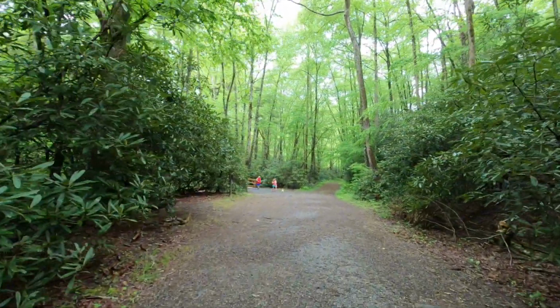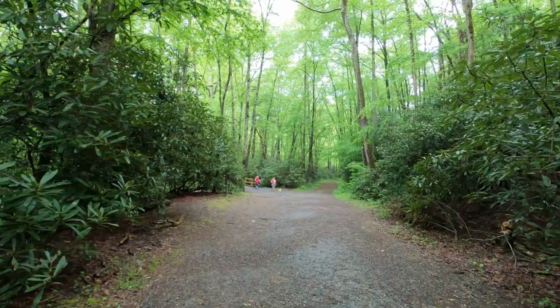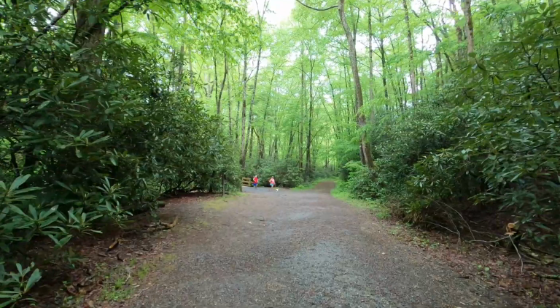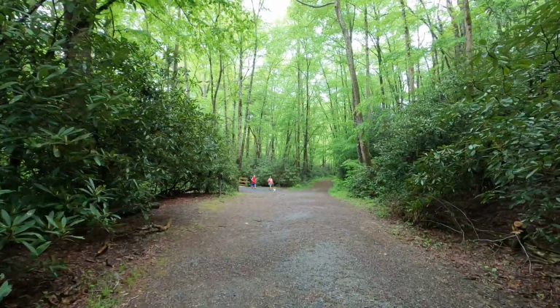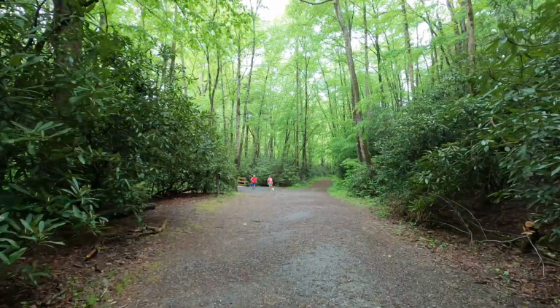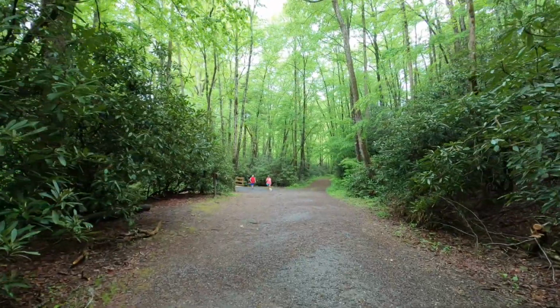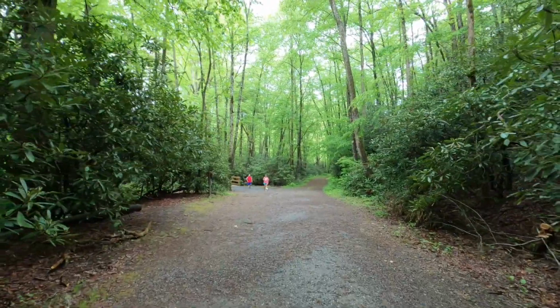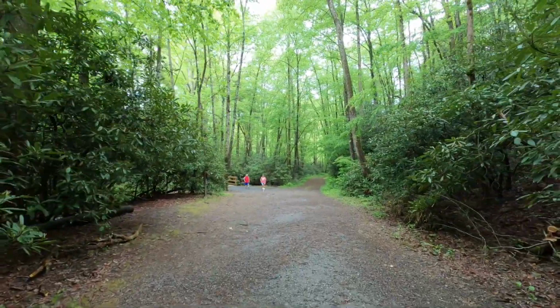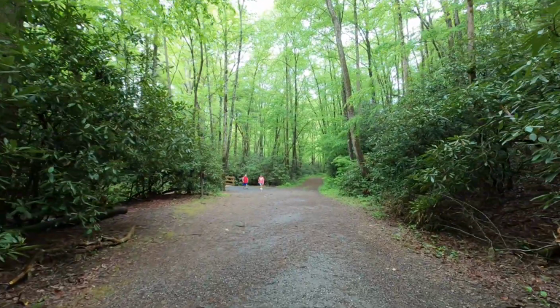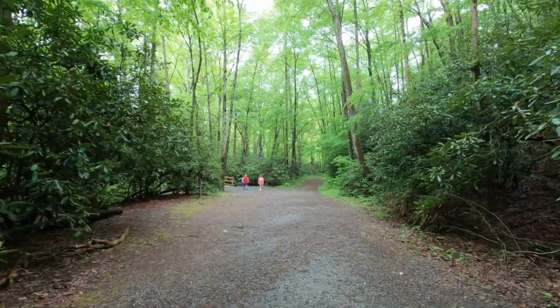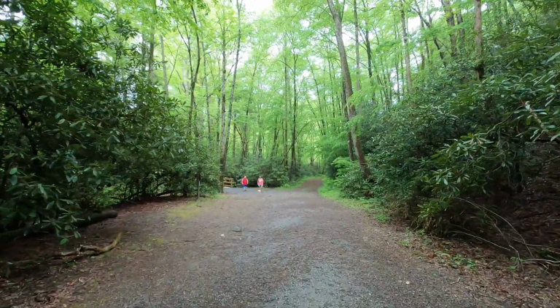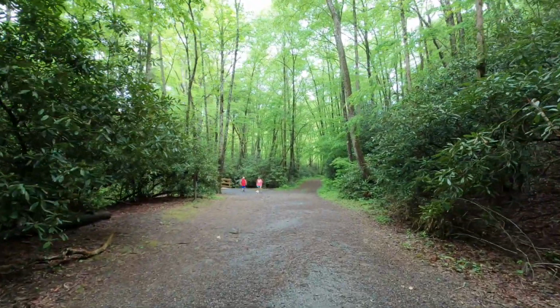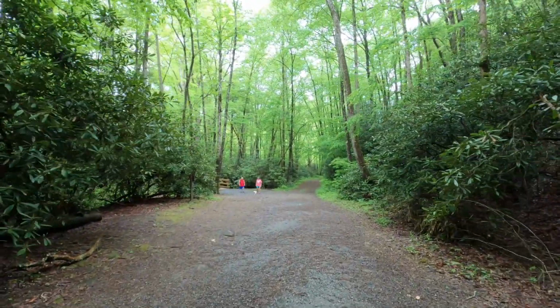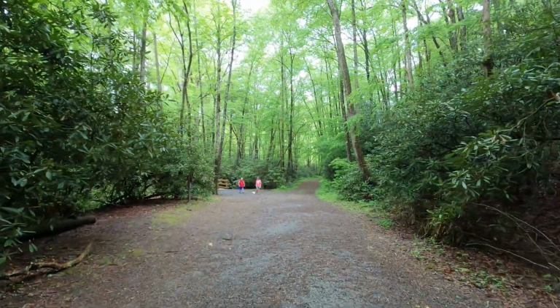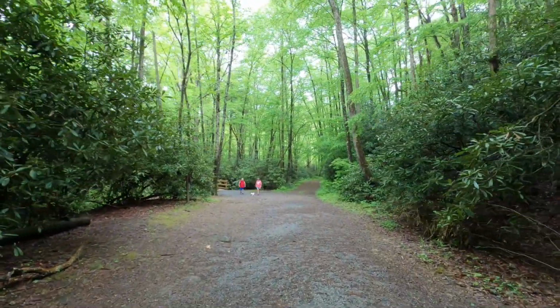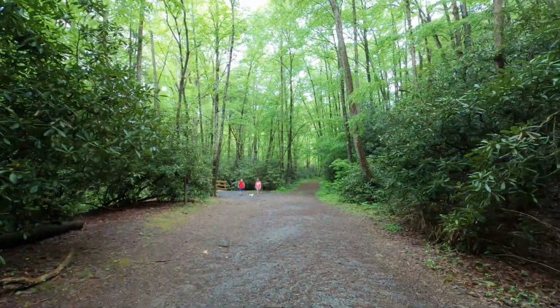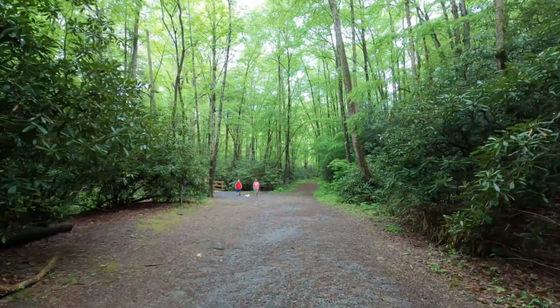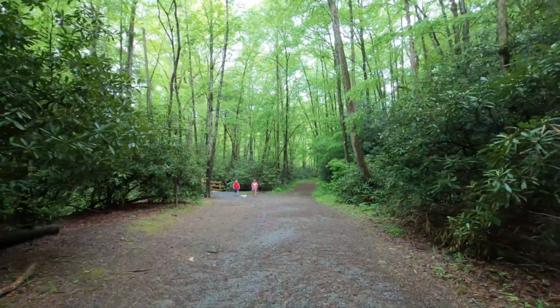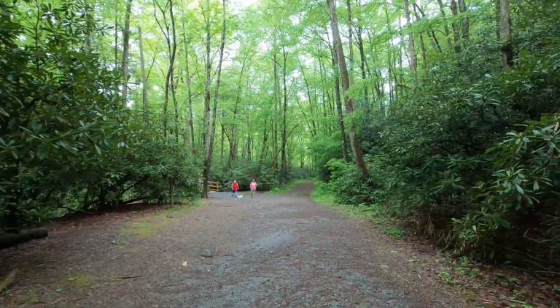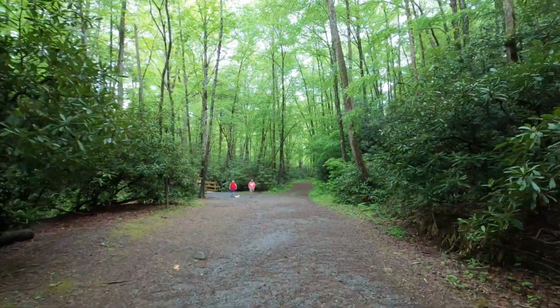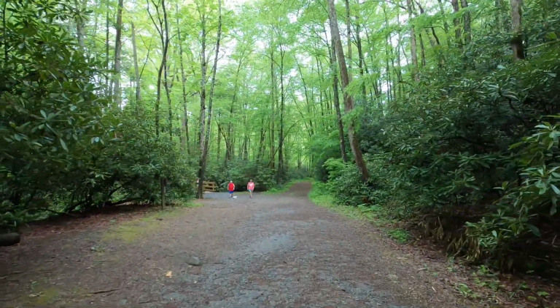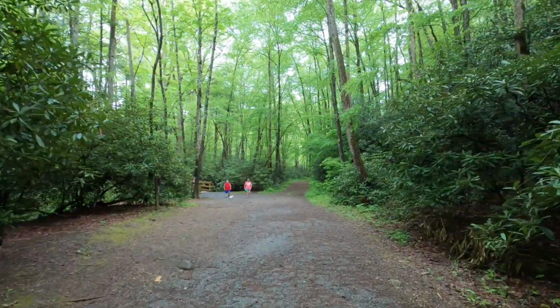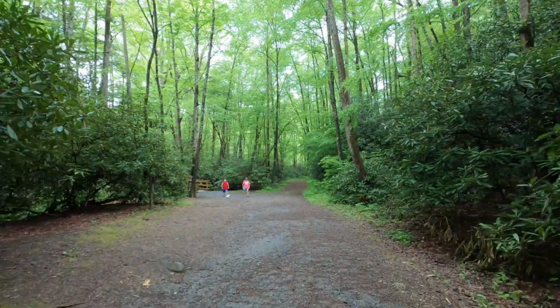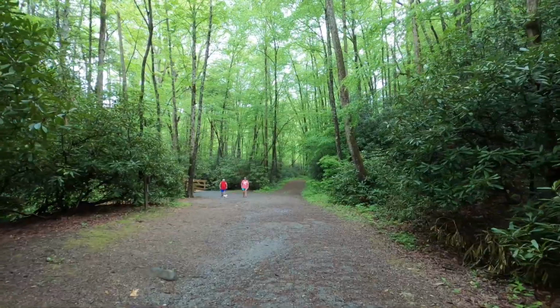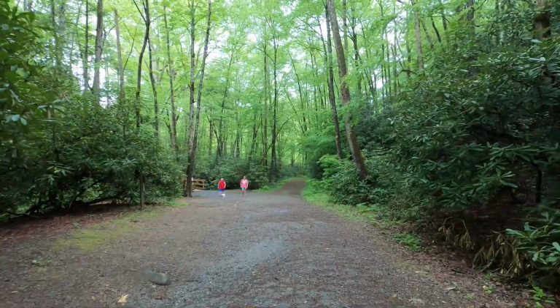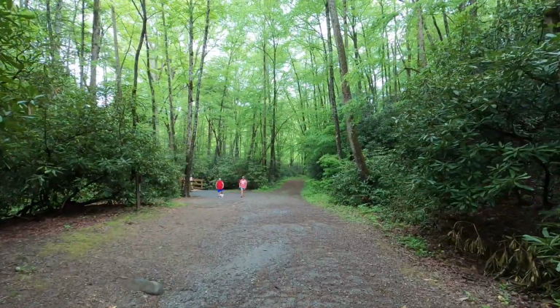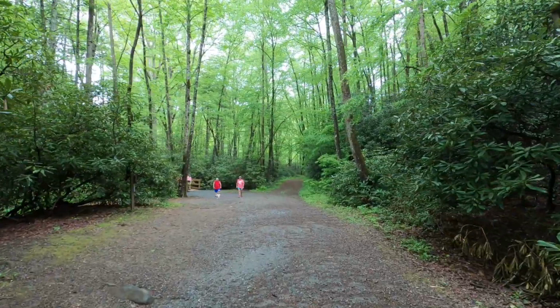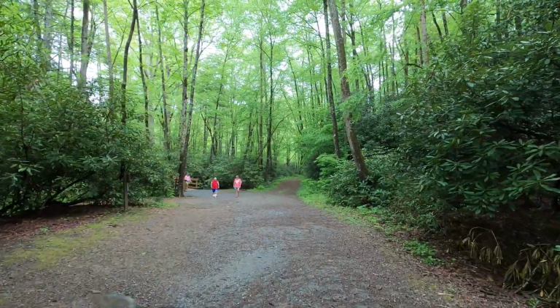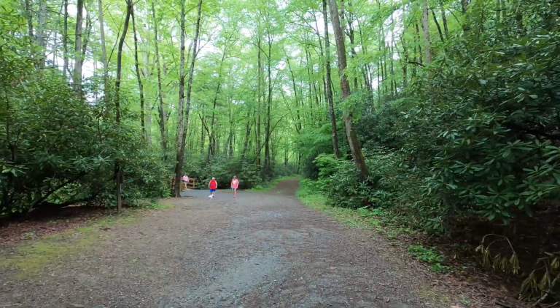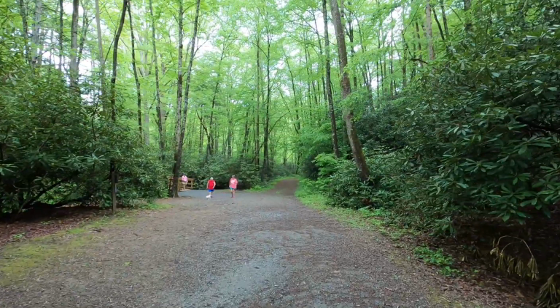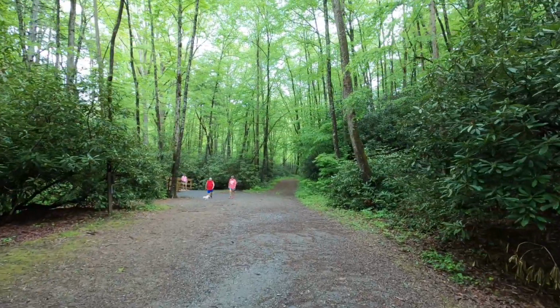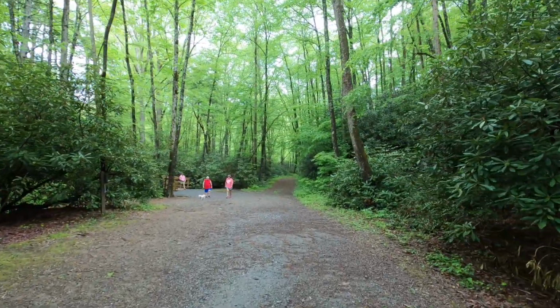Anyway, I'll be doing some small hikes. Get you some more video a little later. See y'all.